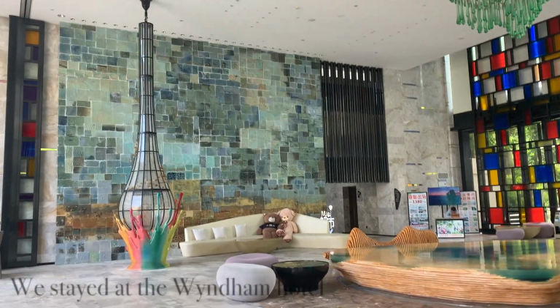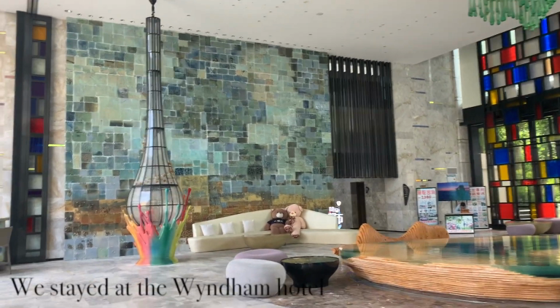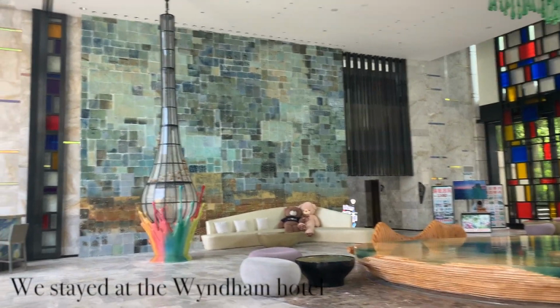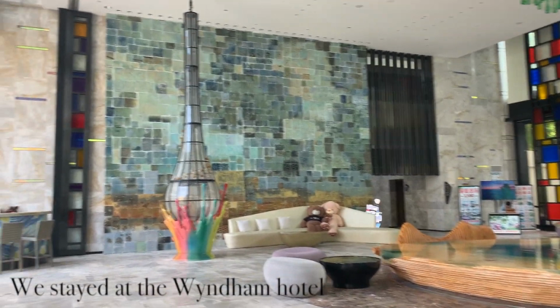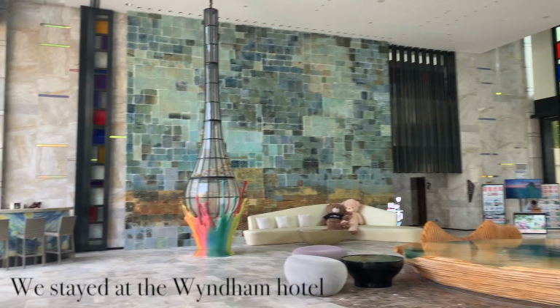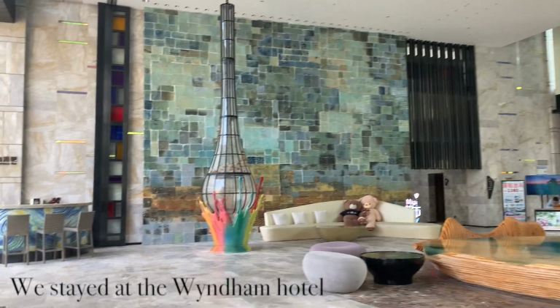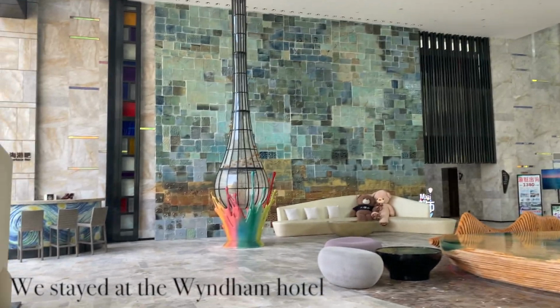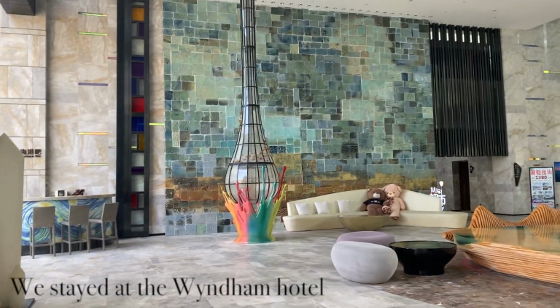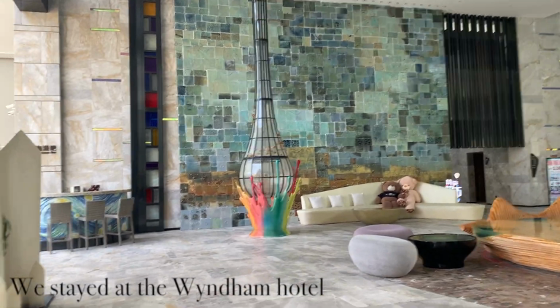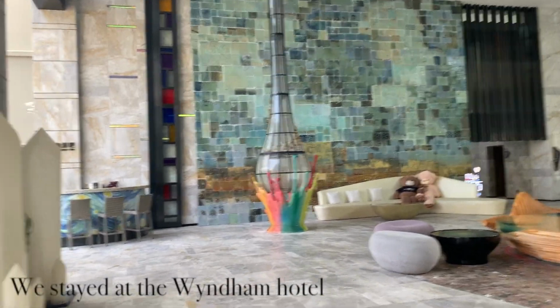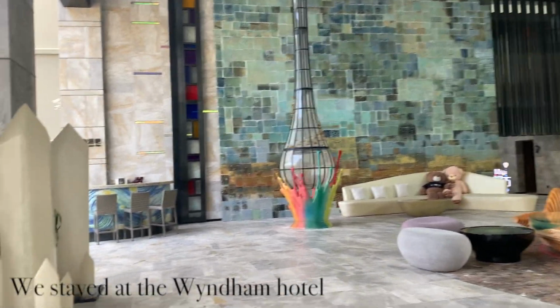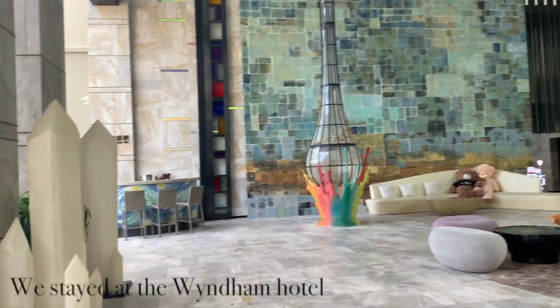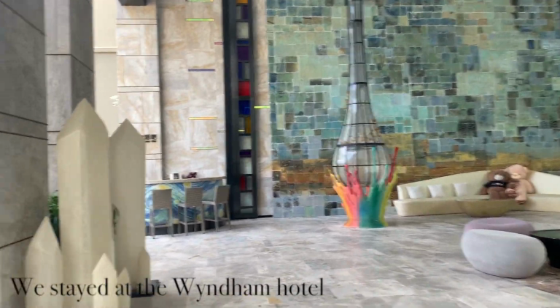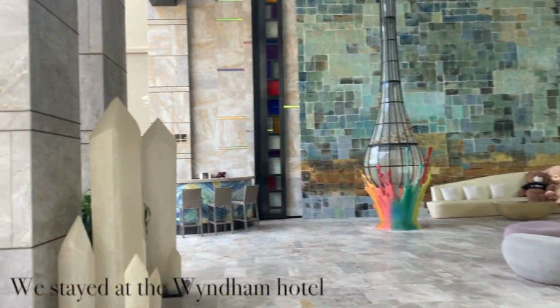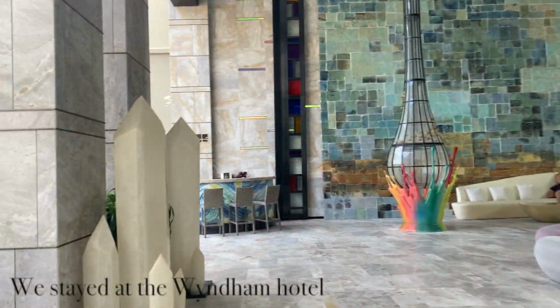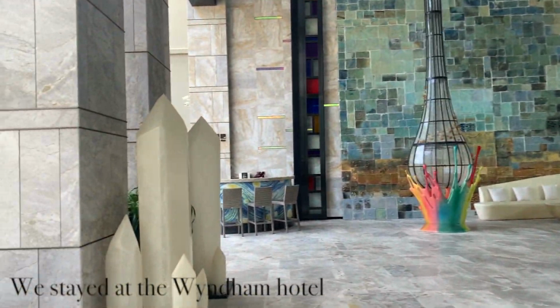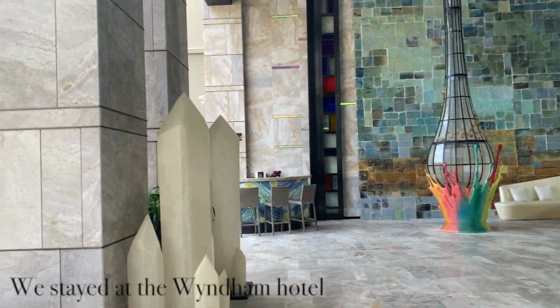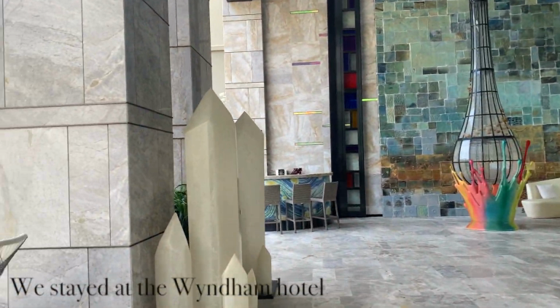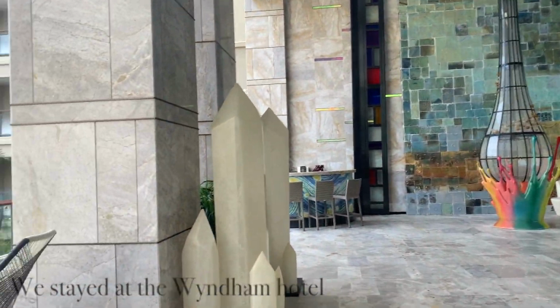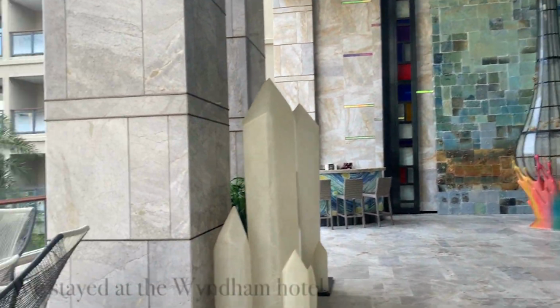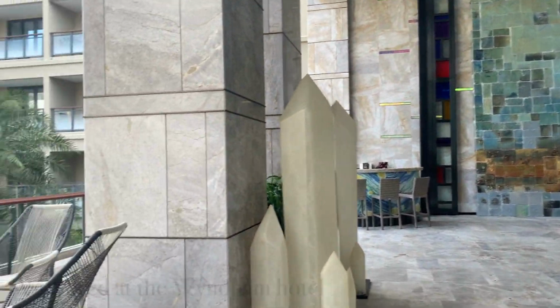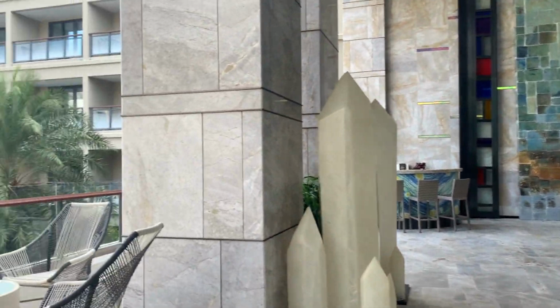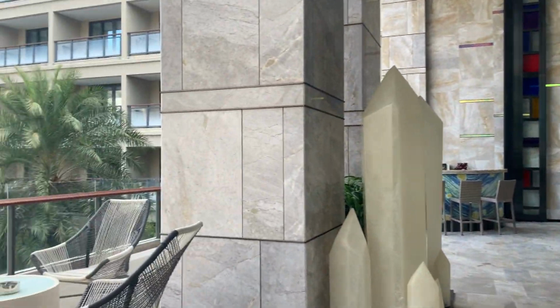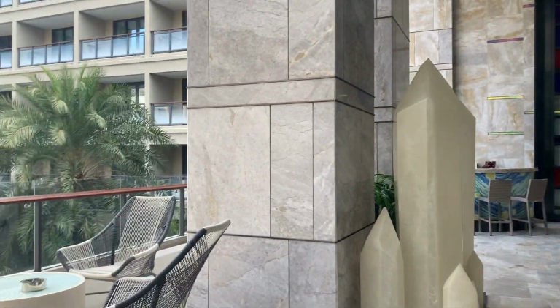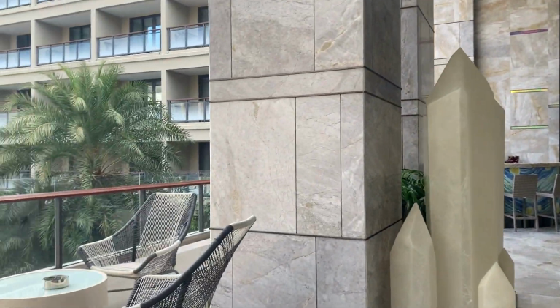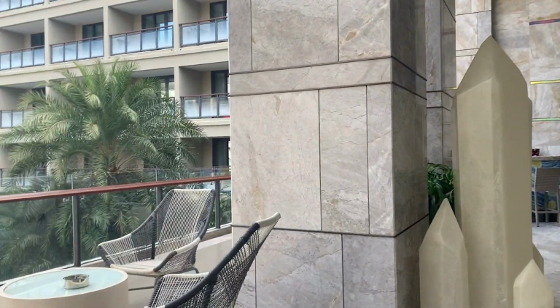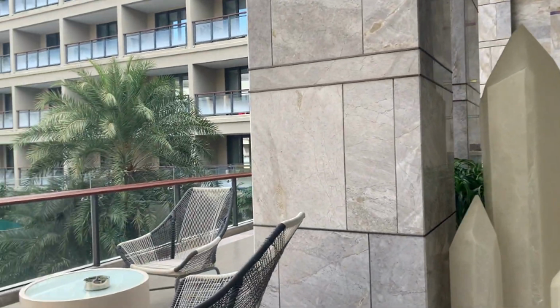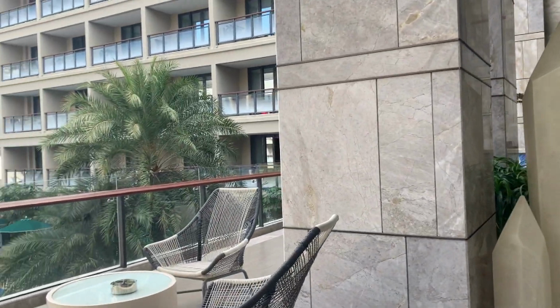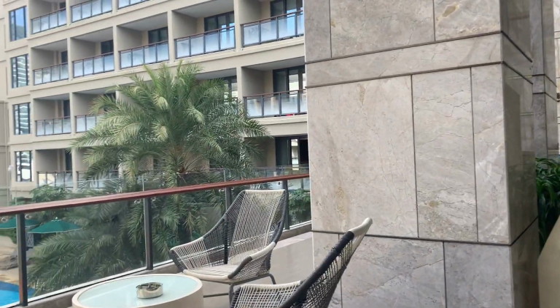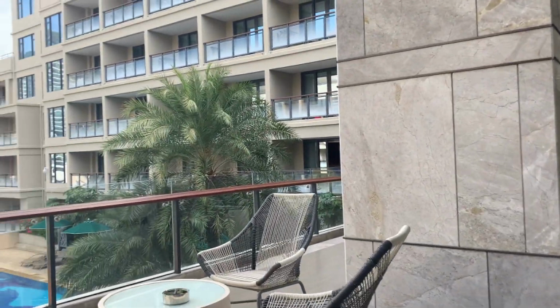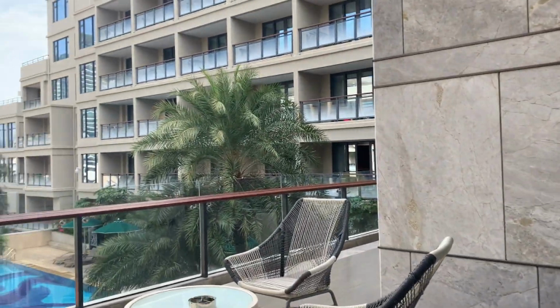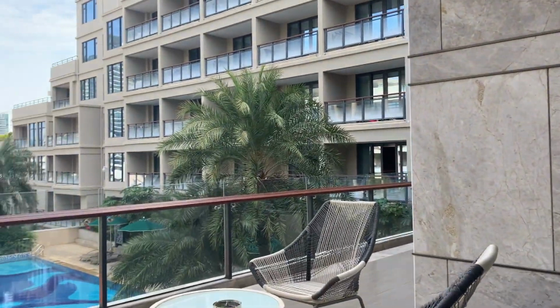I stayed at the Wyndham Hotel with friends. This is a view of the lobby, the pool area, and the area near the bay.